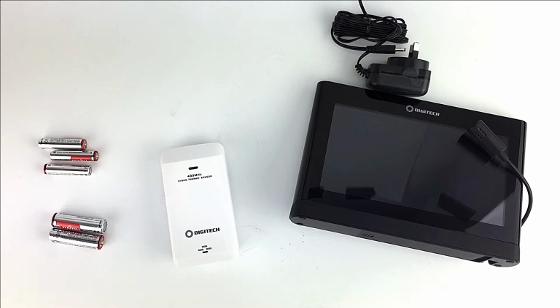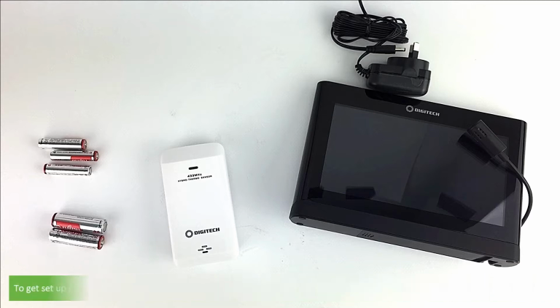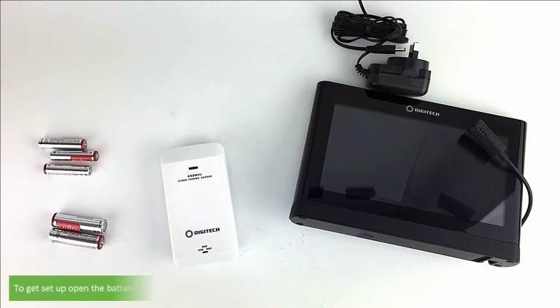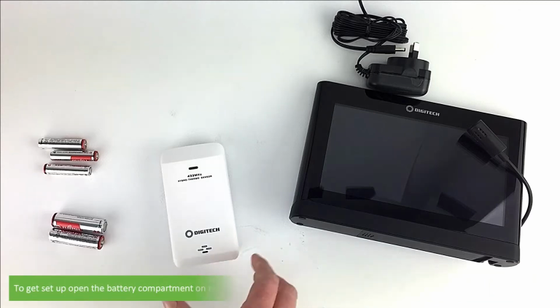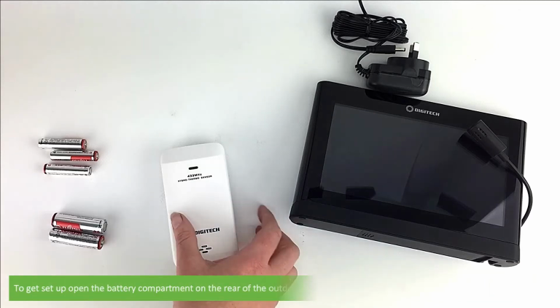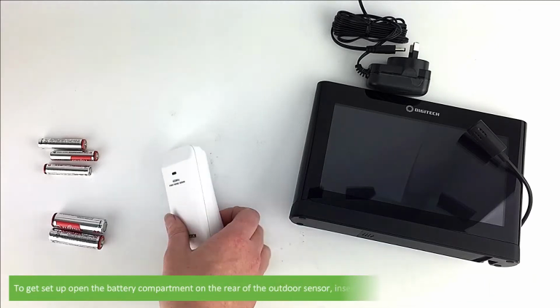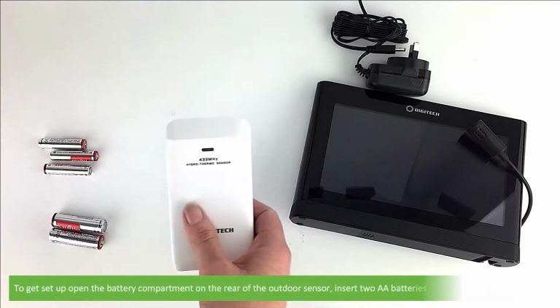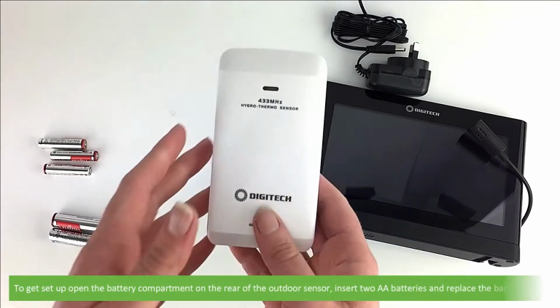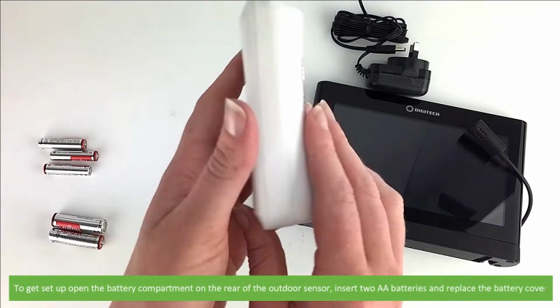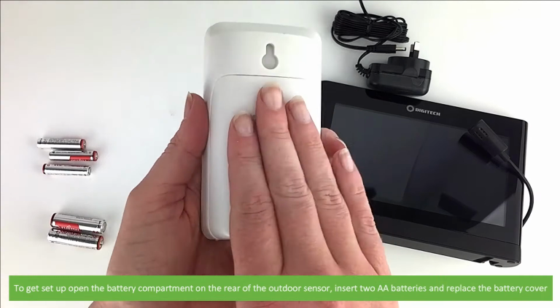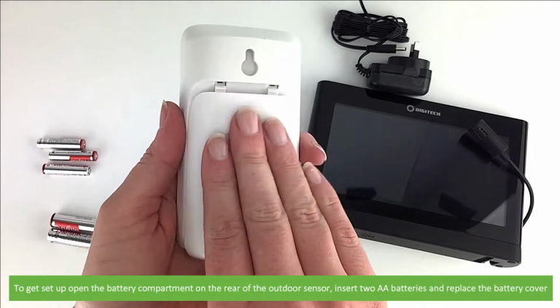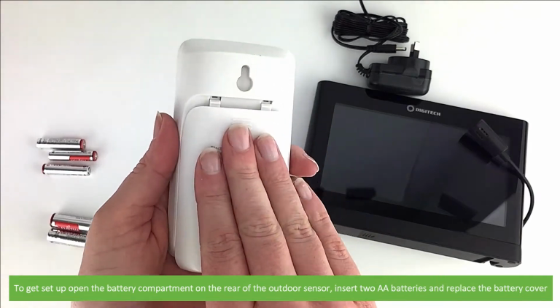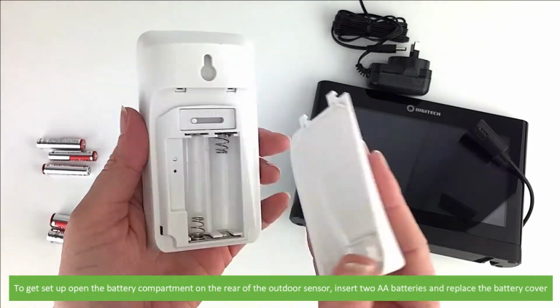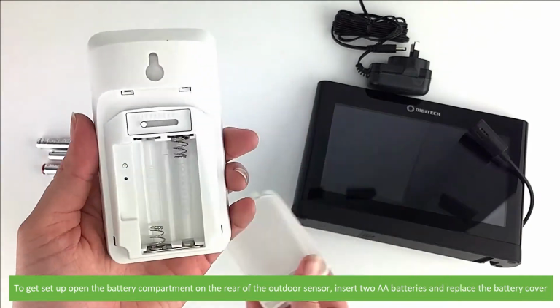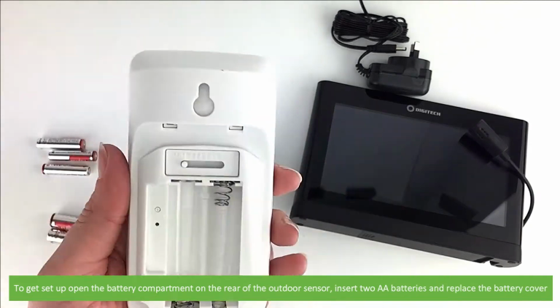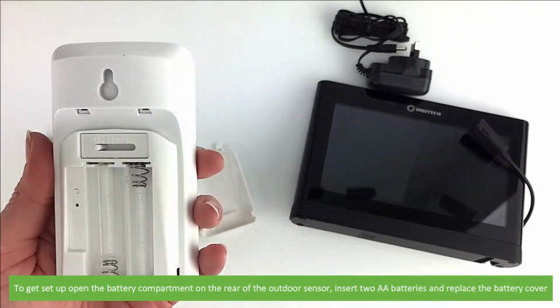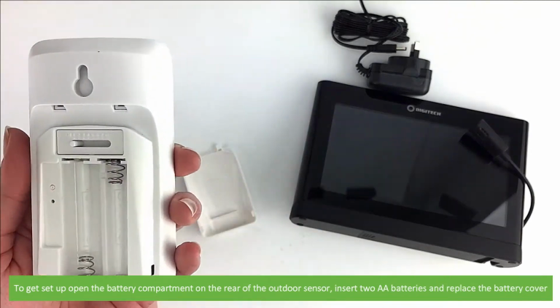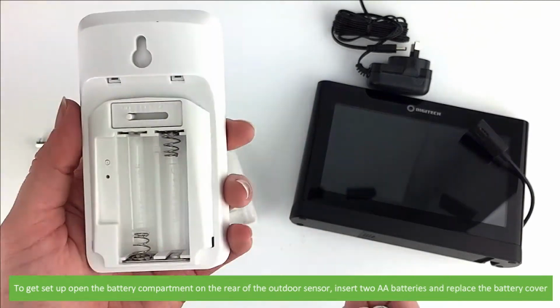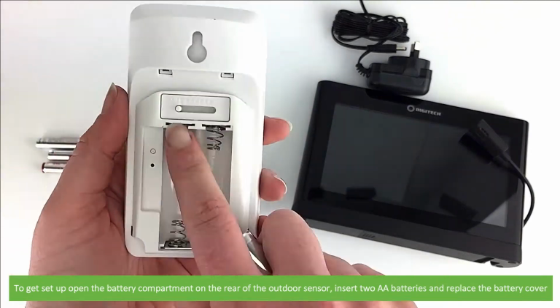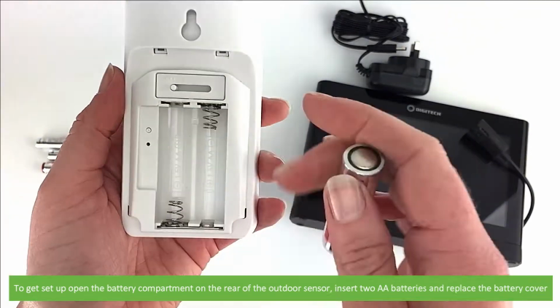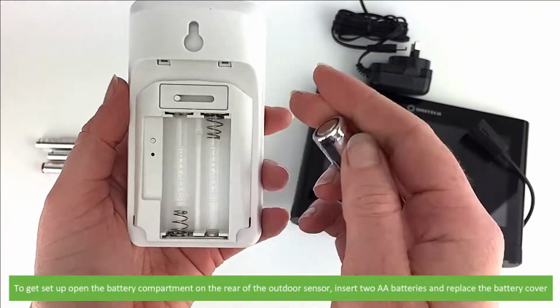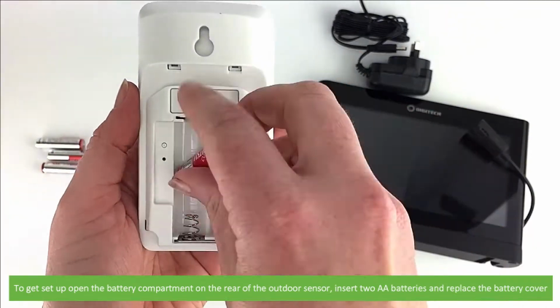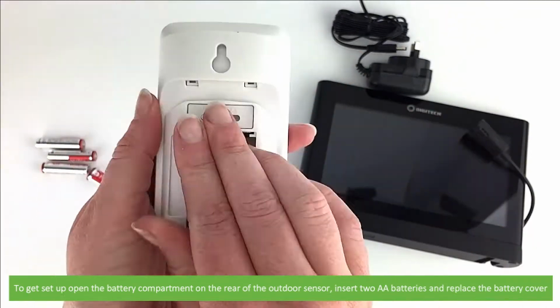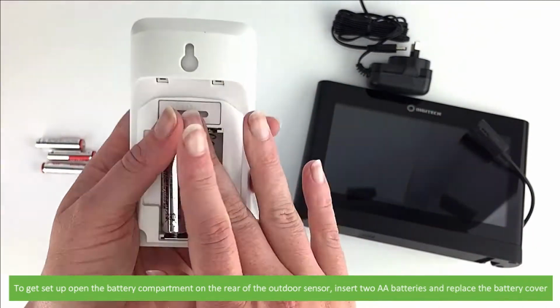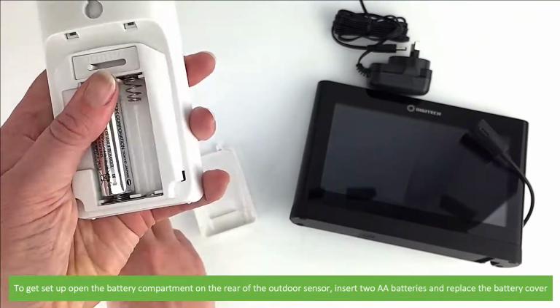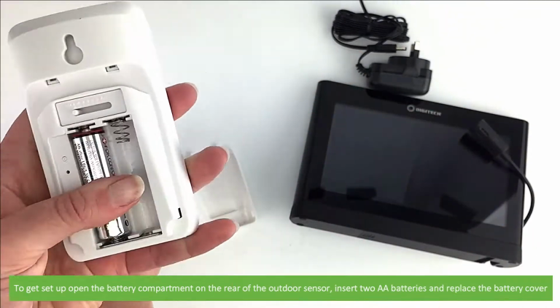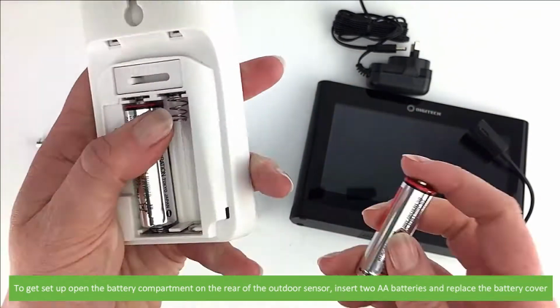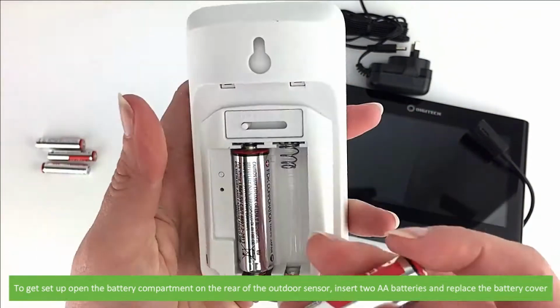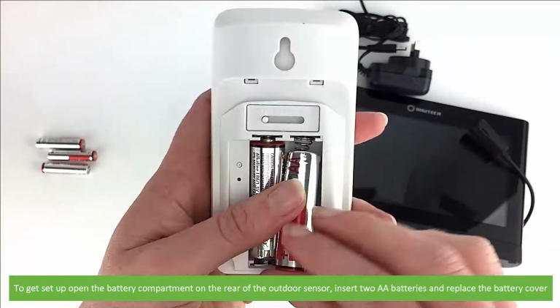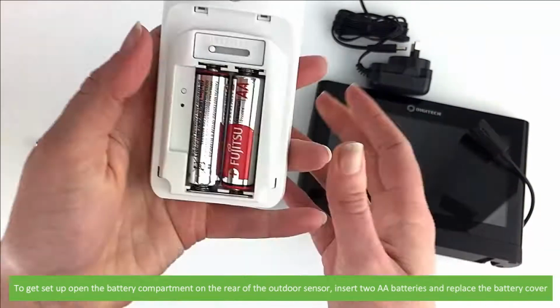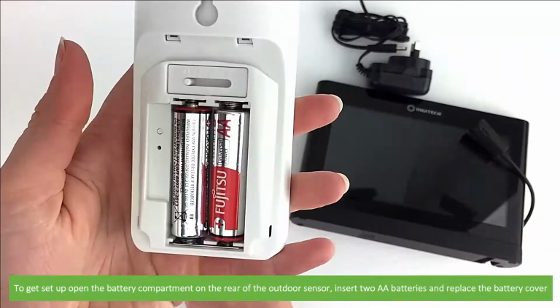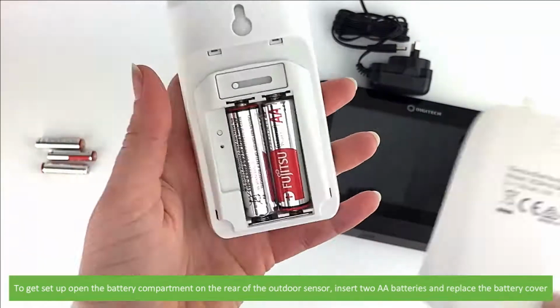To get set up, open the battery compartment on the rear of the outdoor sensor, insert two AA batteries and replace the battery cover.